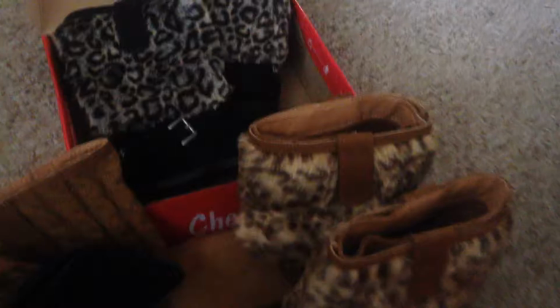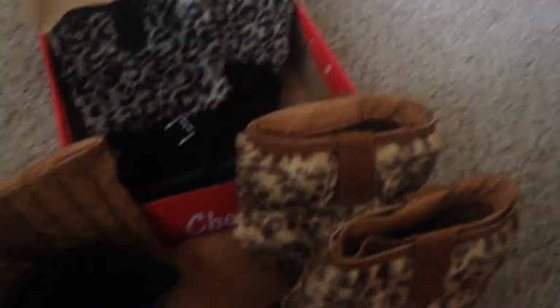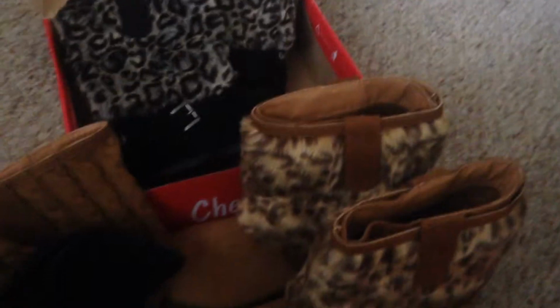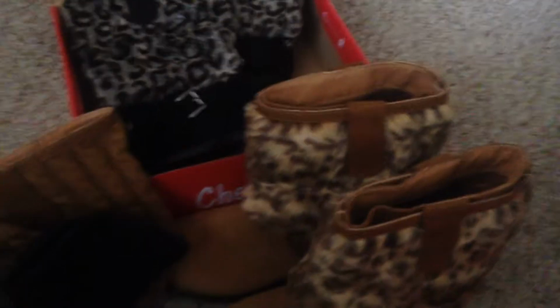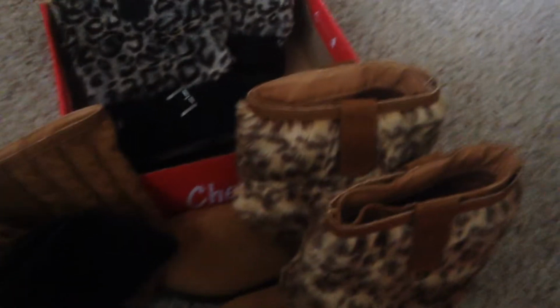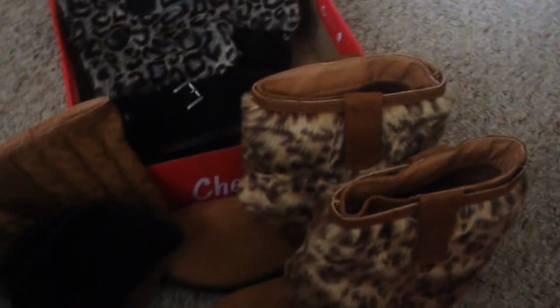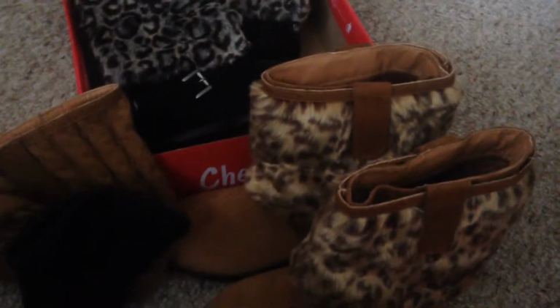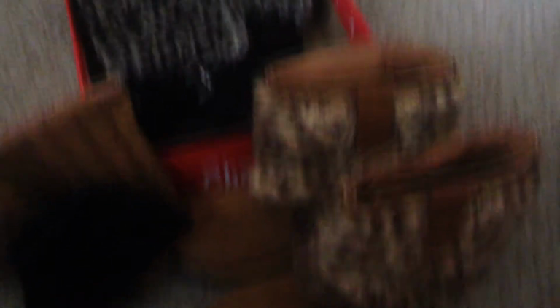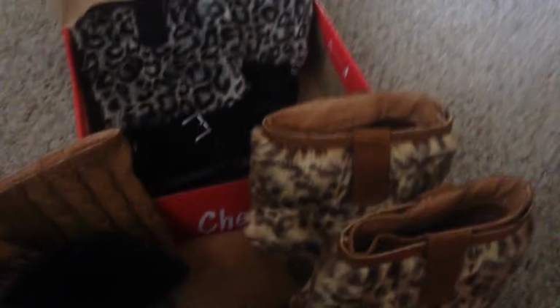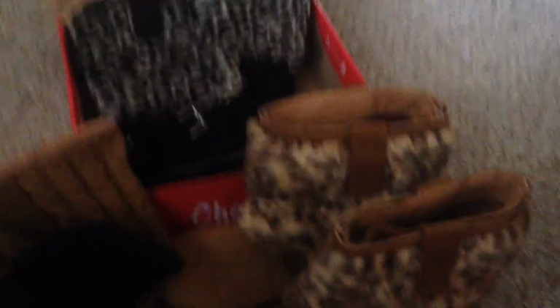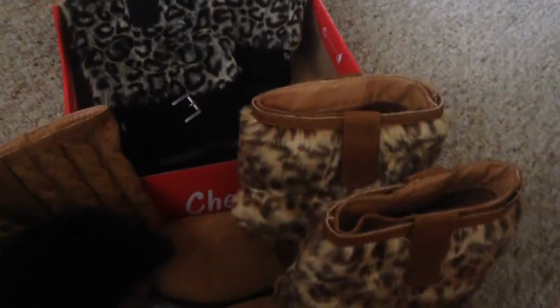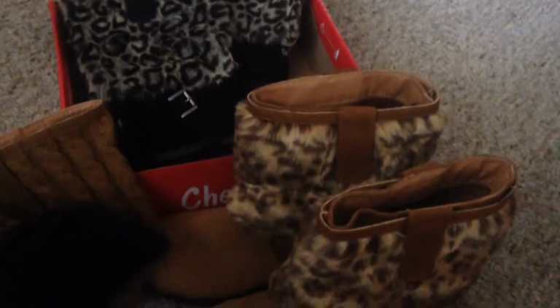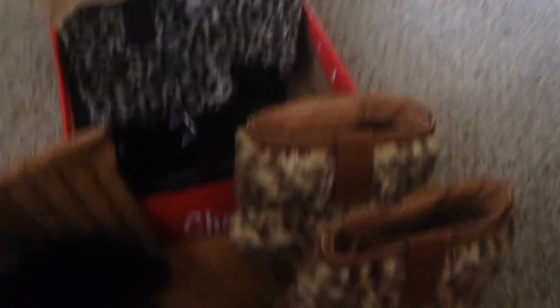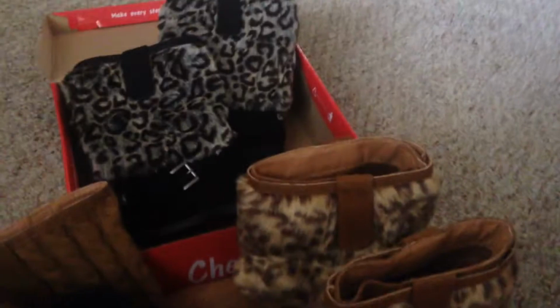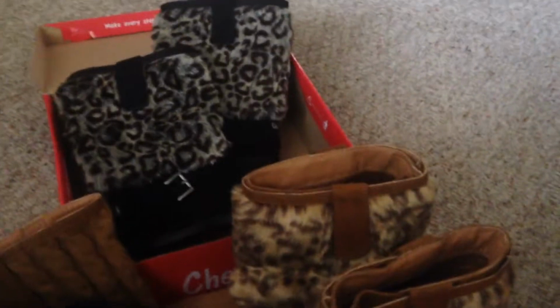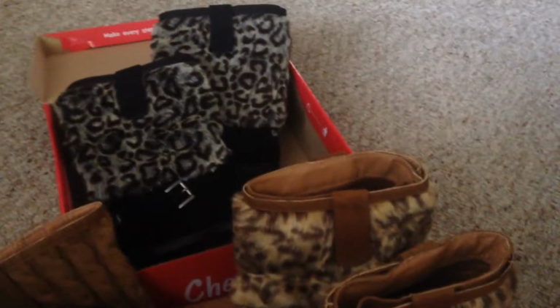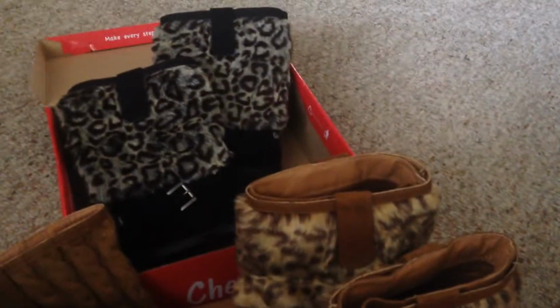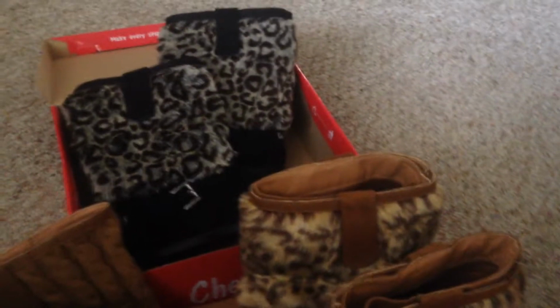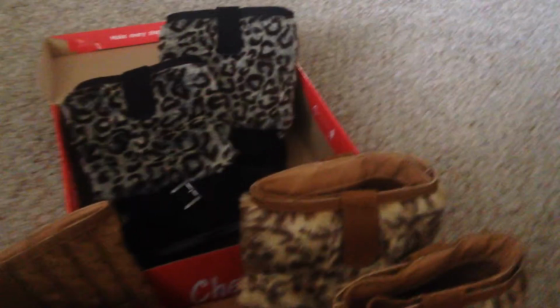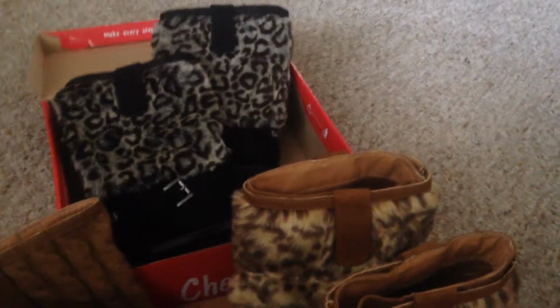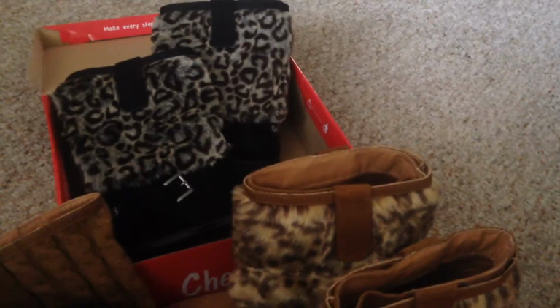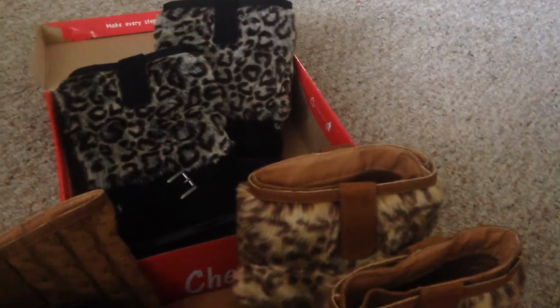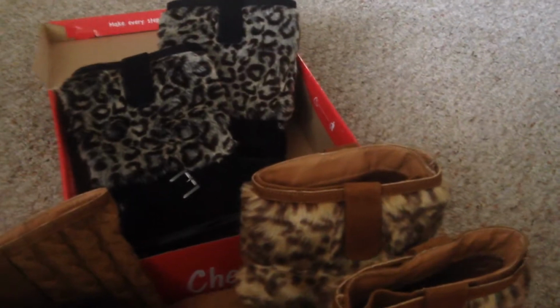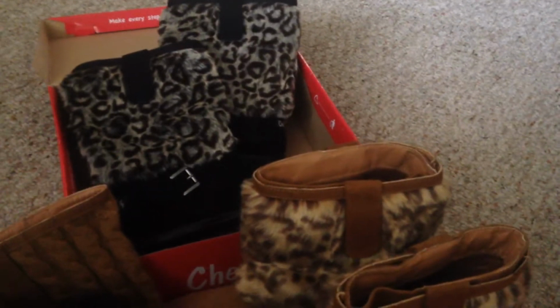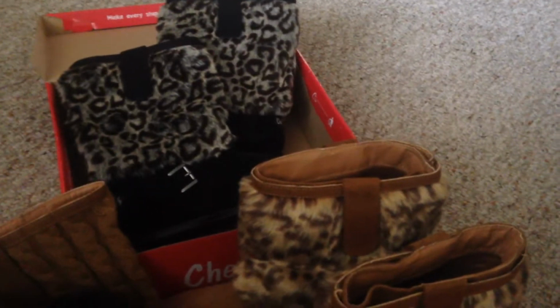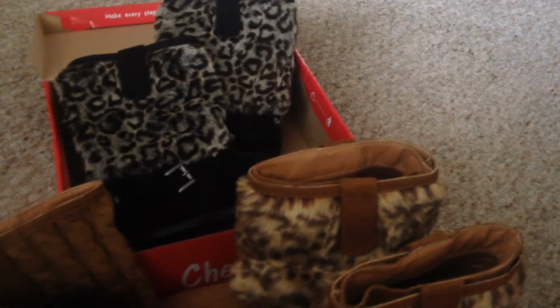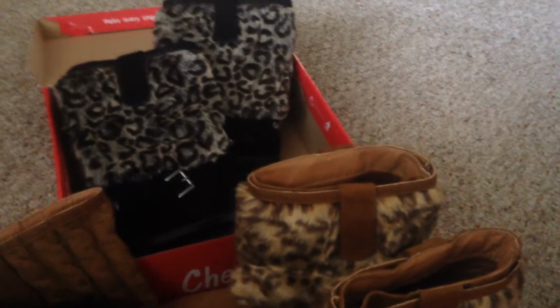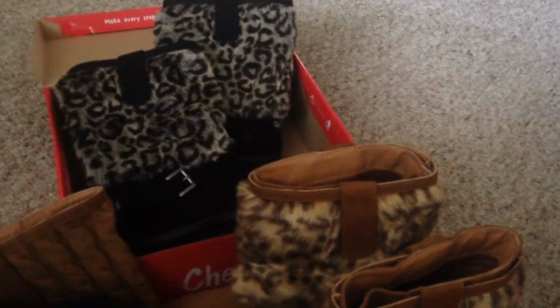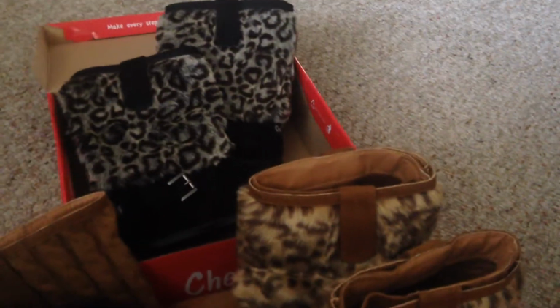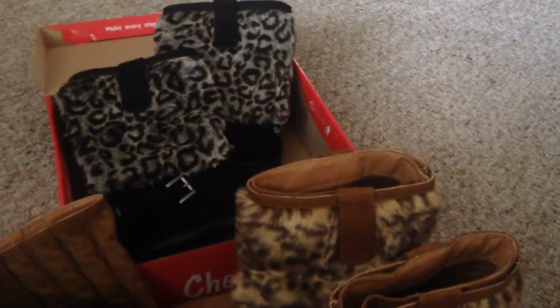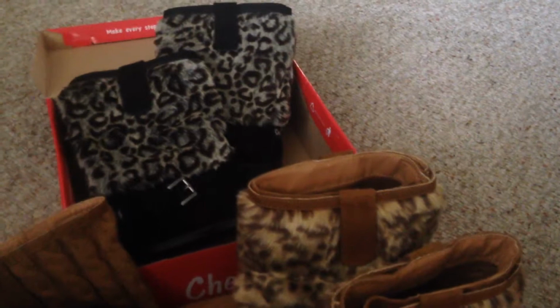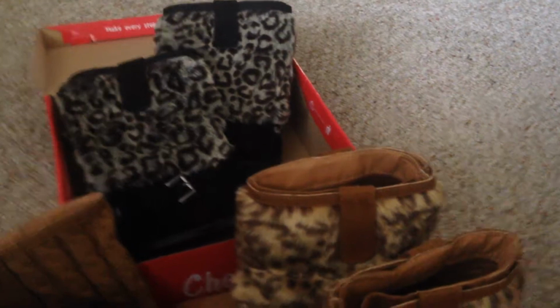I am so excited. Look what came in today. I've never bought anything from Home Shopping Network — I'm an eBay person.